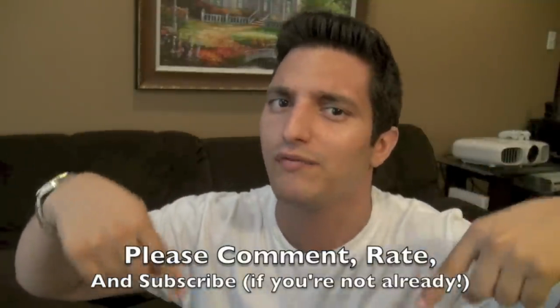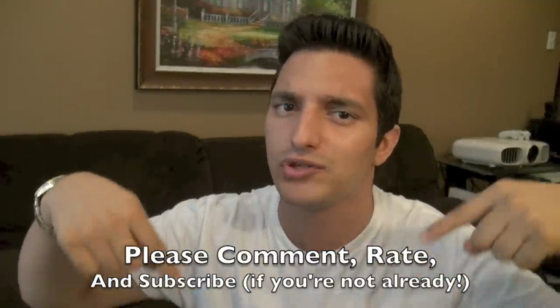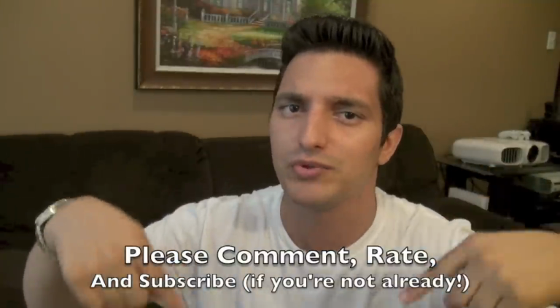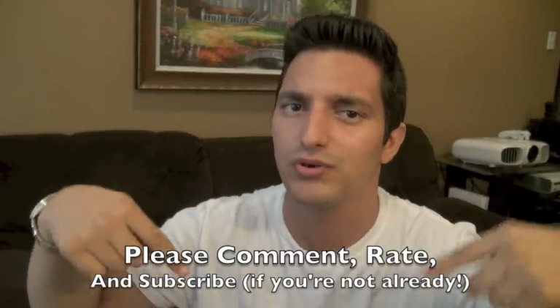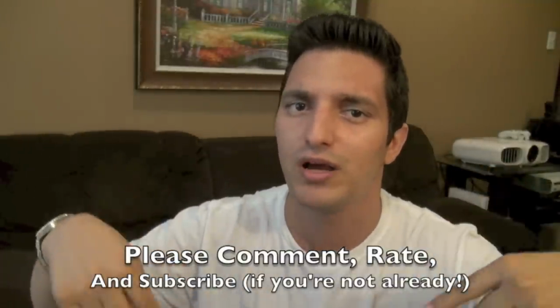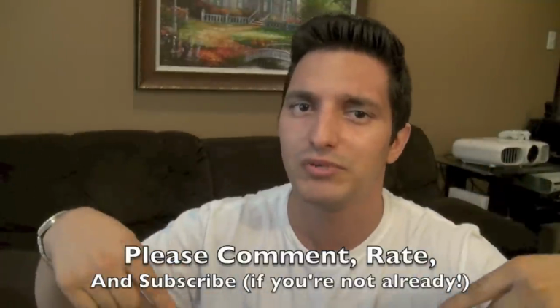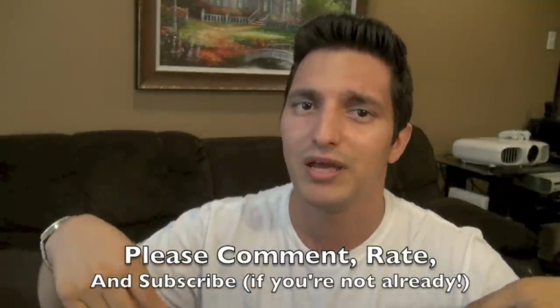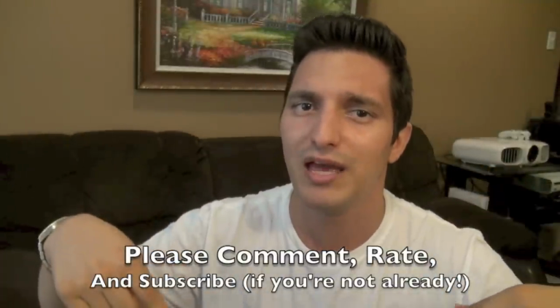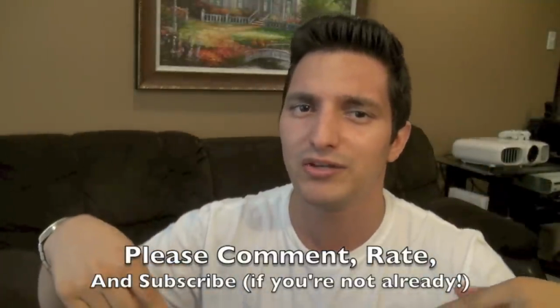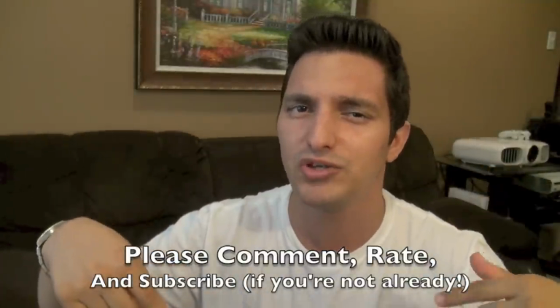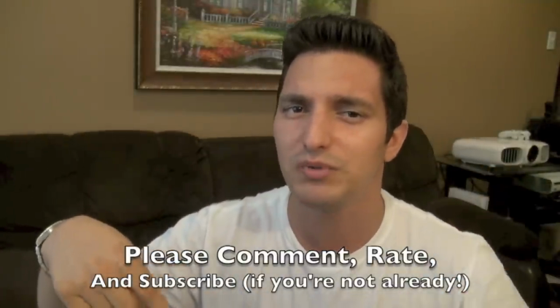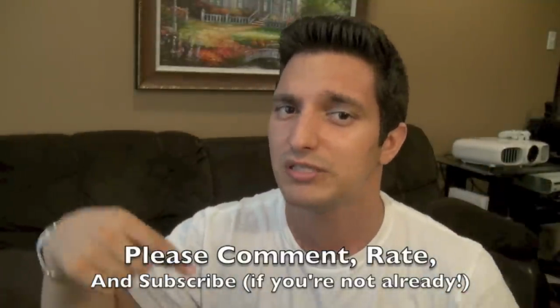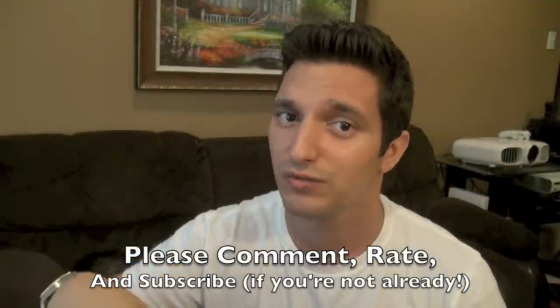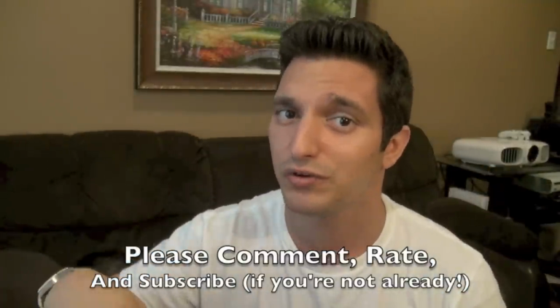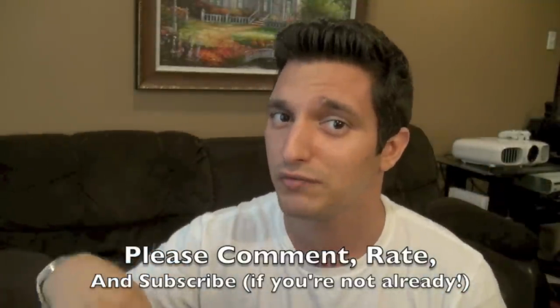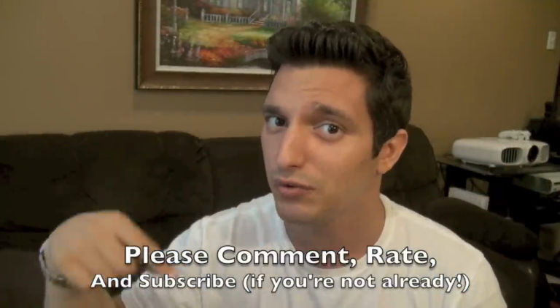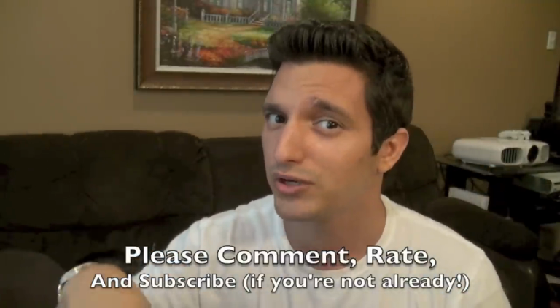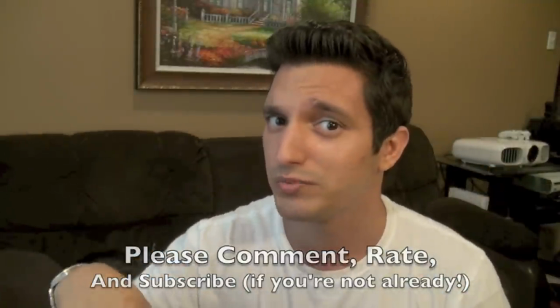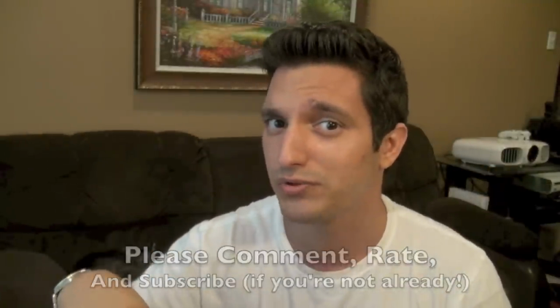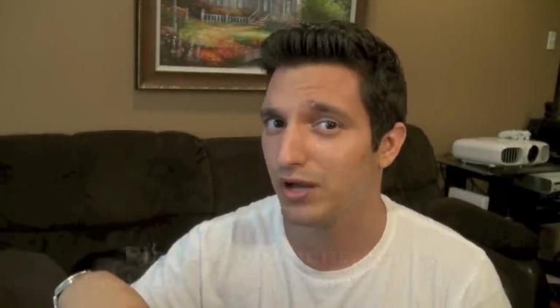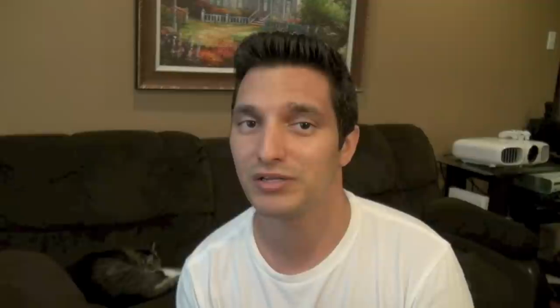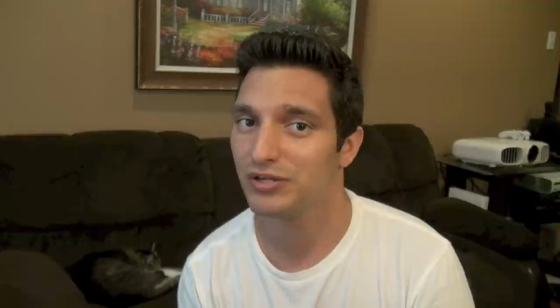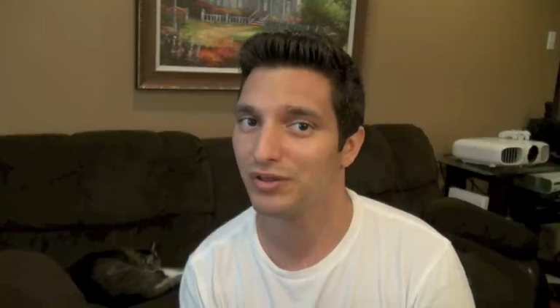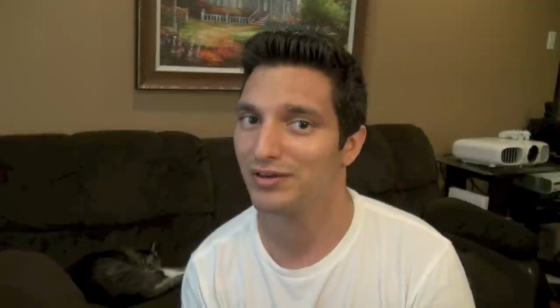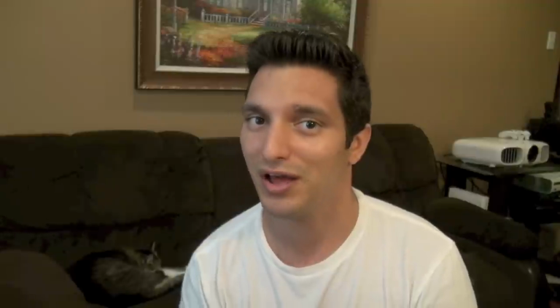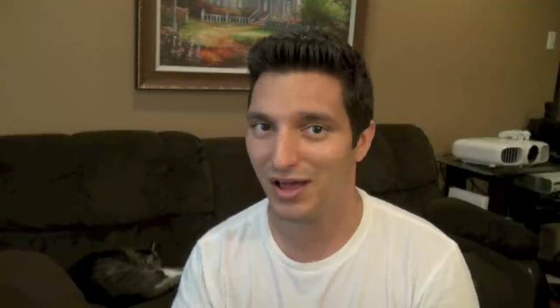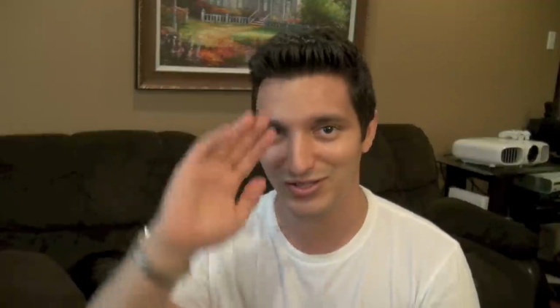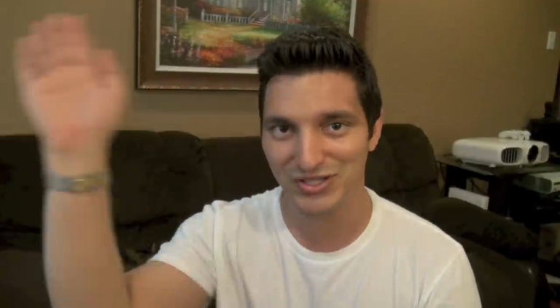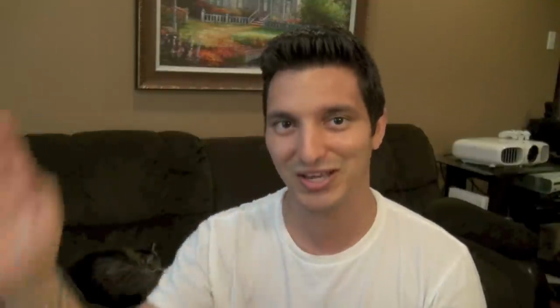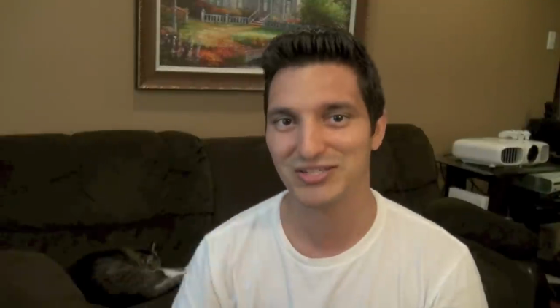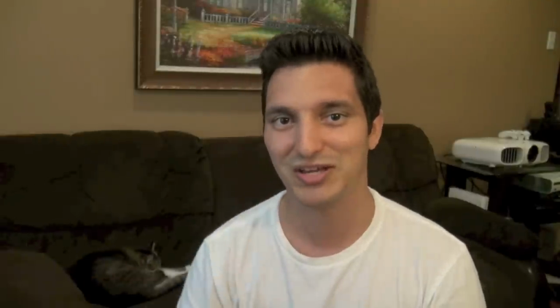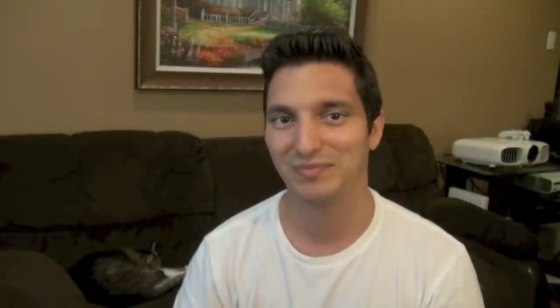If you're not already subscribed, subscribe by clicking the button — I think it's down there in red if you haven't subscribed, and it should be silver if you are. Until then, I'll see you next time.